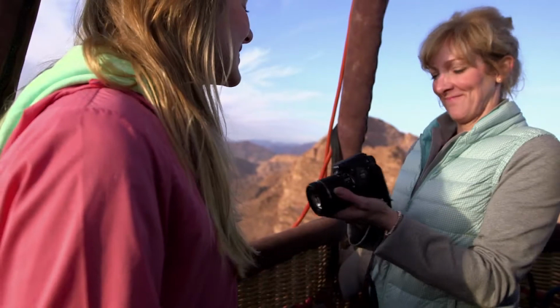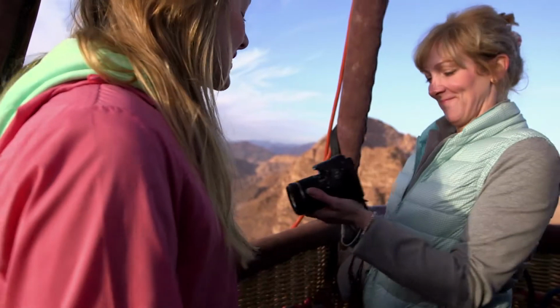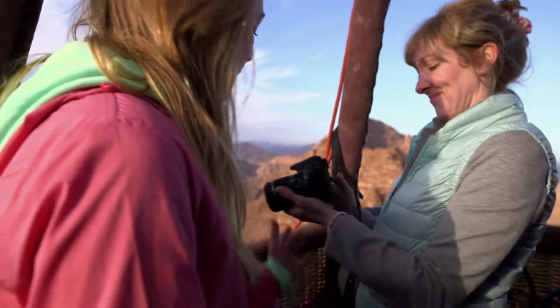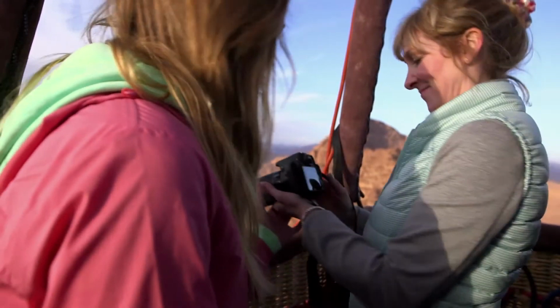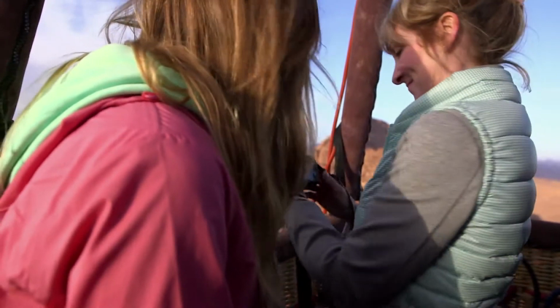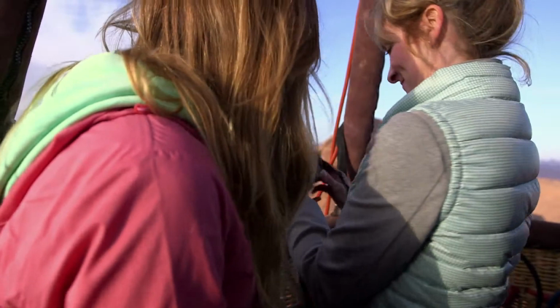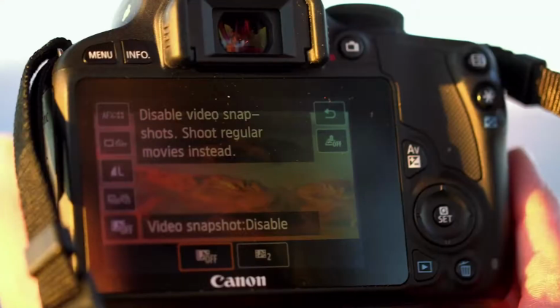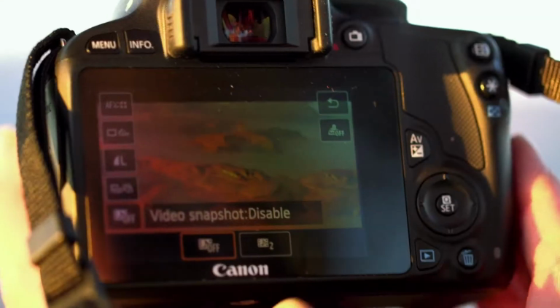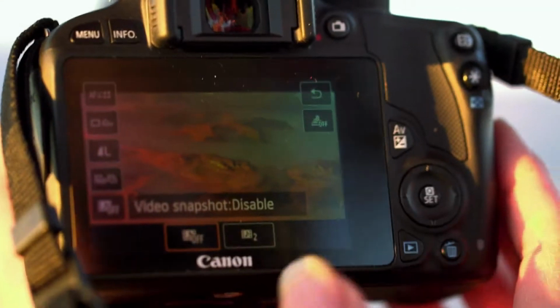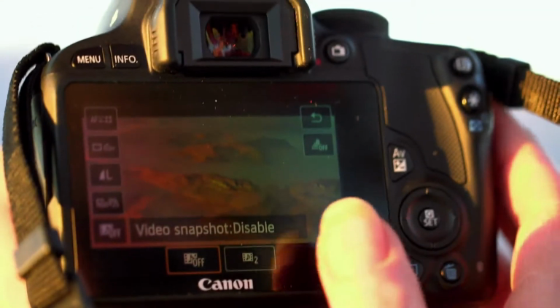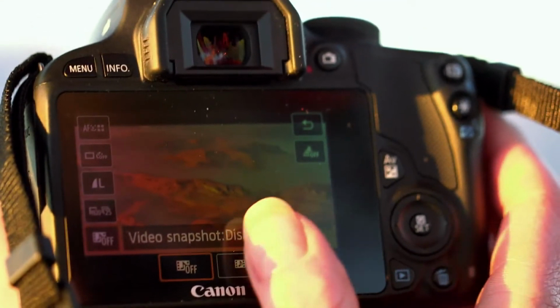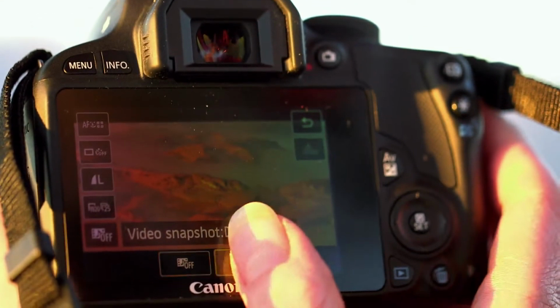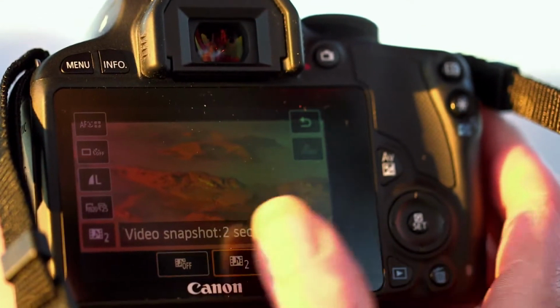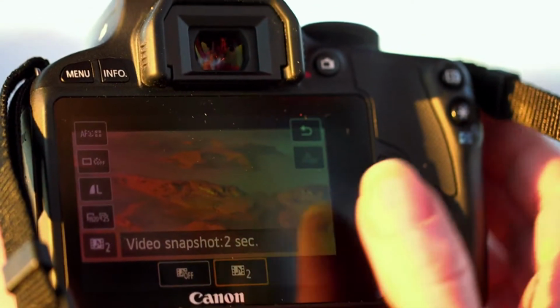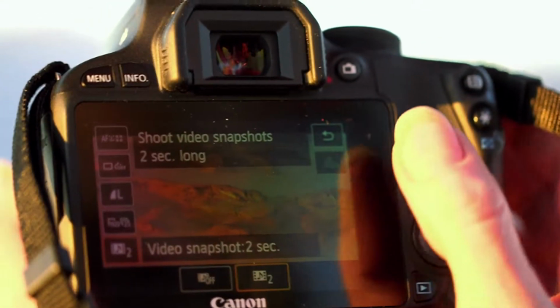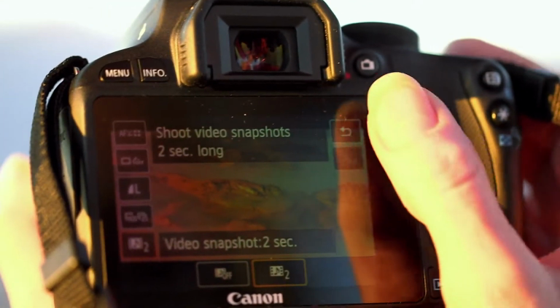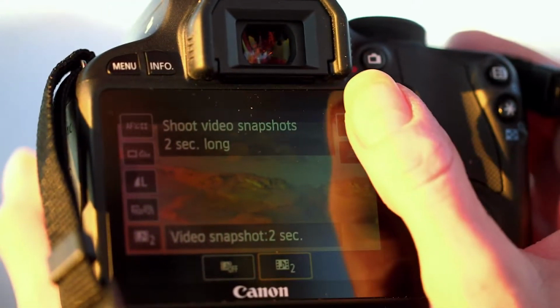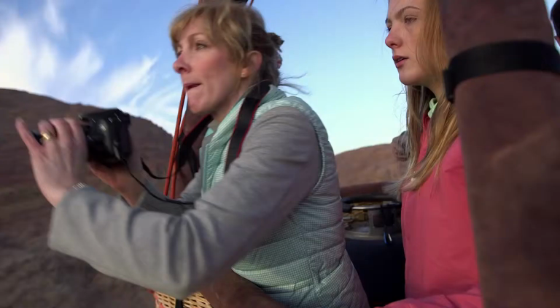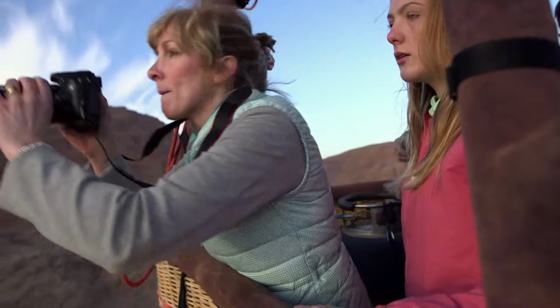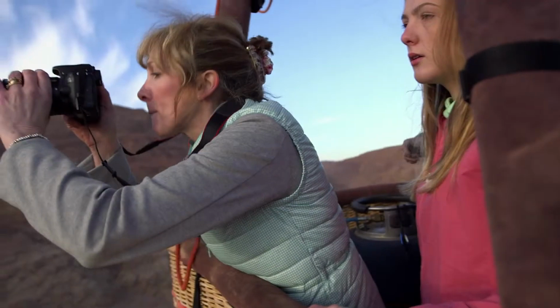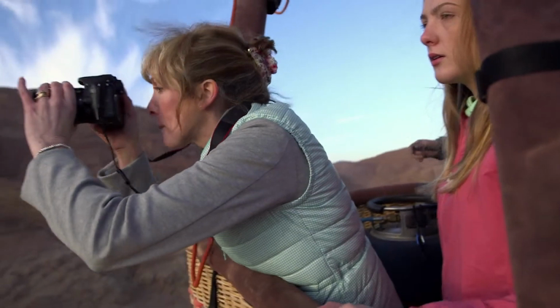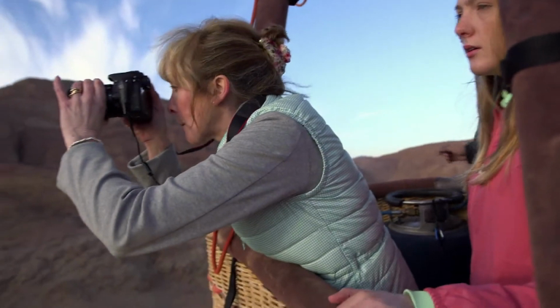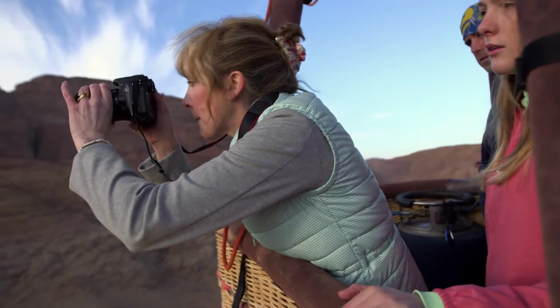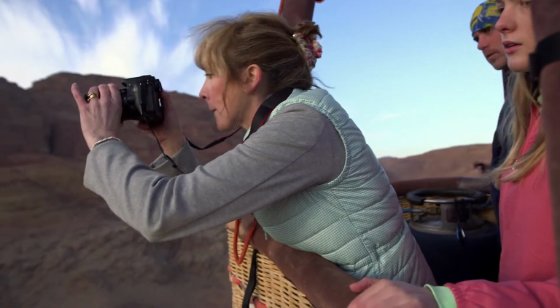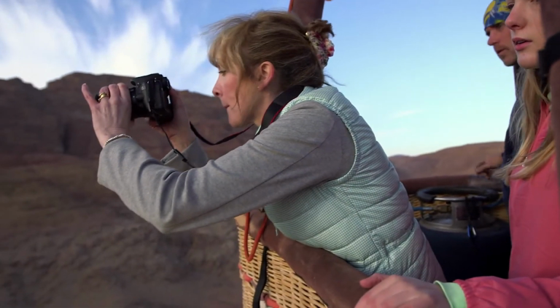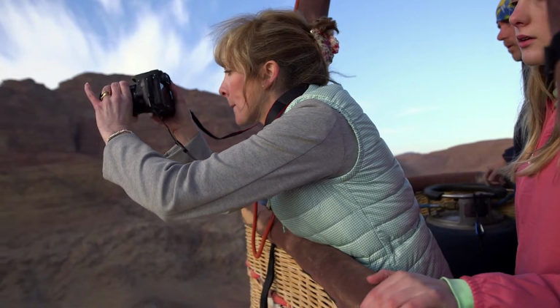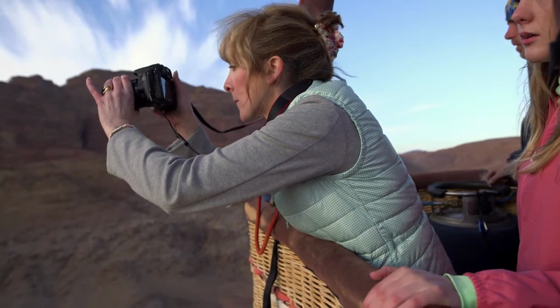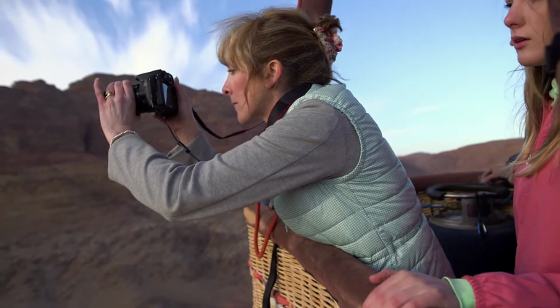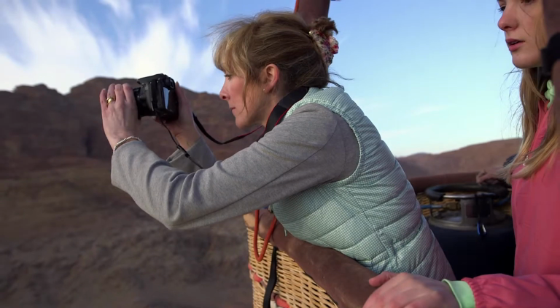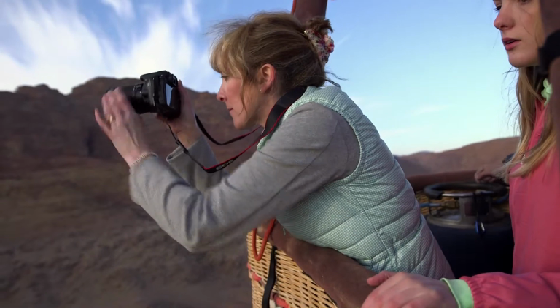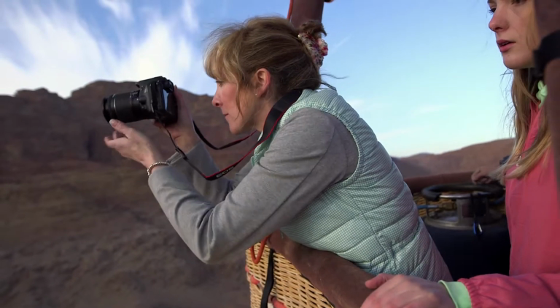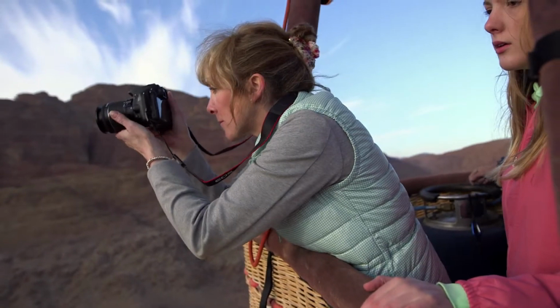Video Snapshot lets you shoot clips and then create movie sequences, so you can make movies in camera as you shoot them.